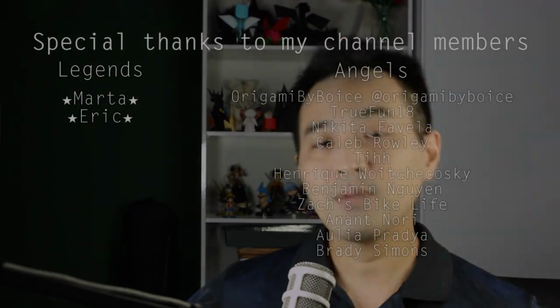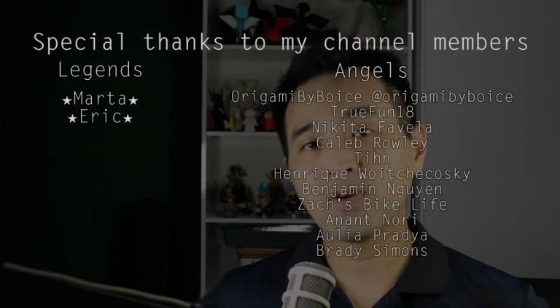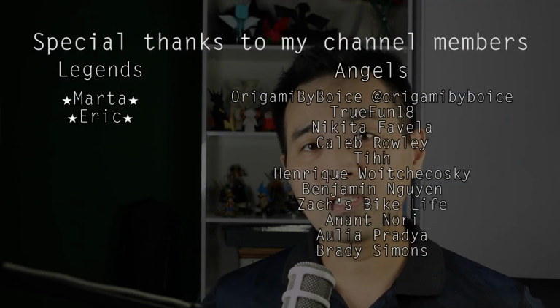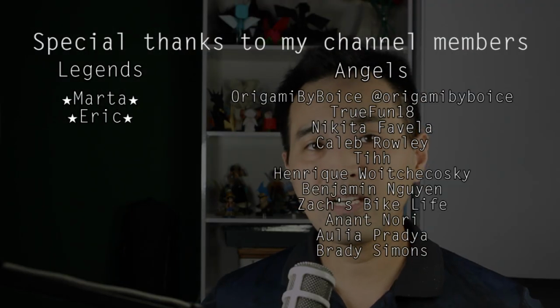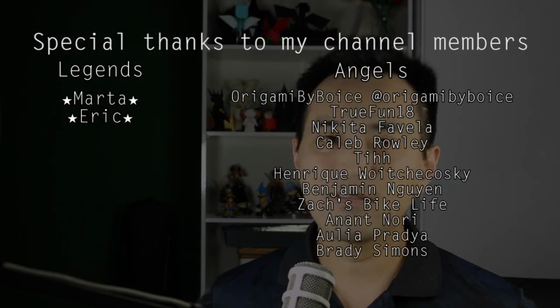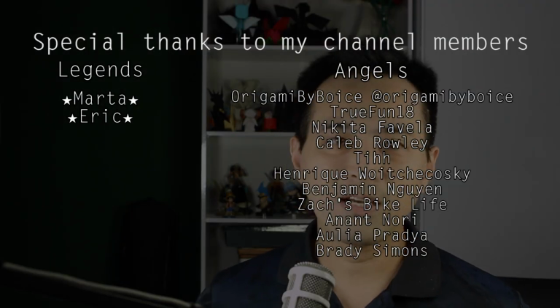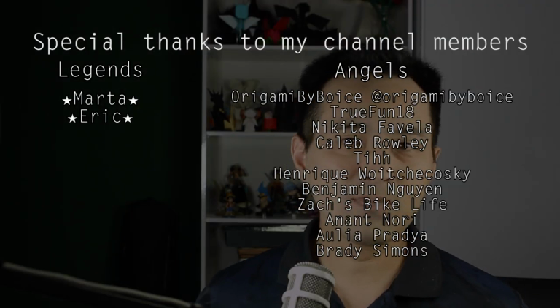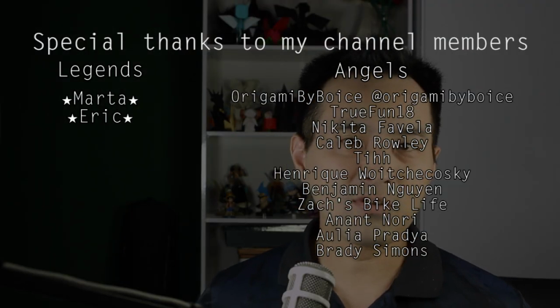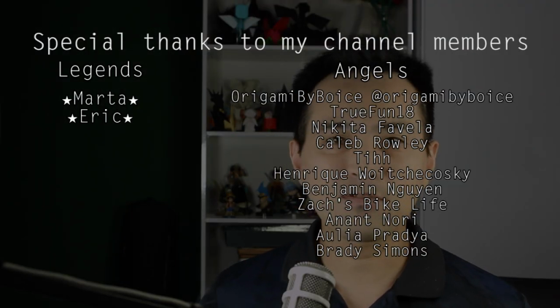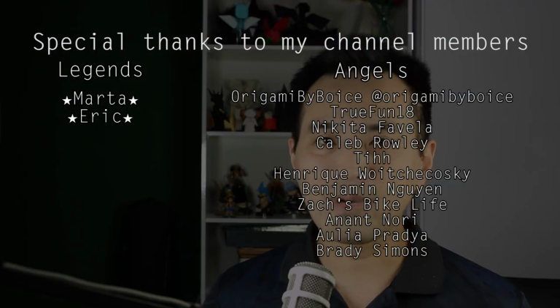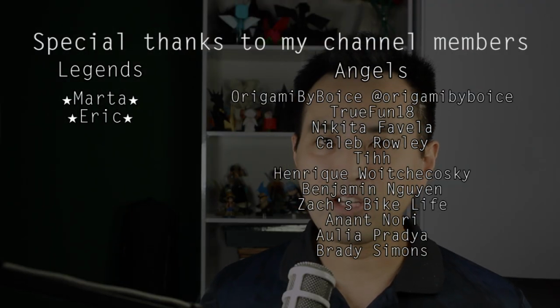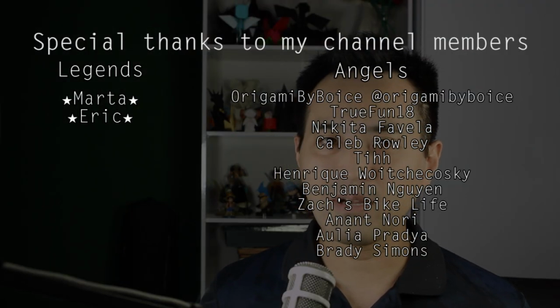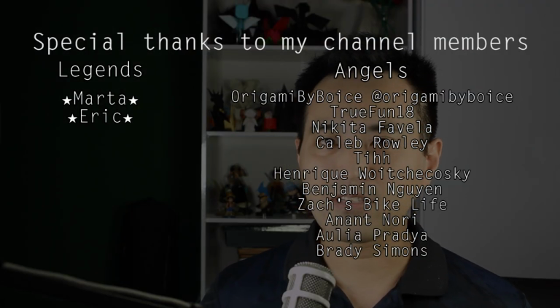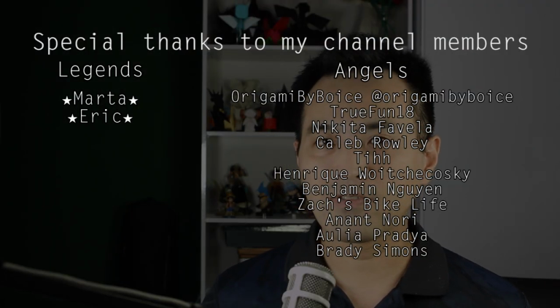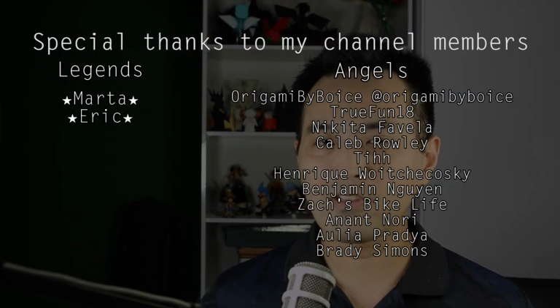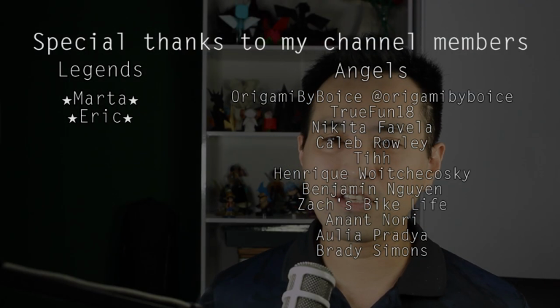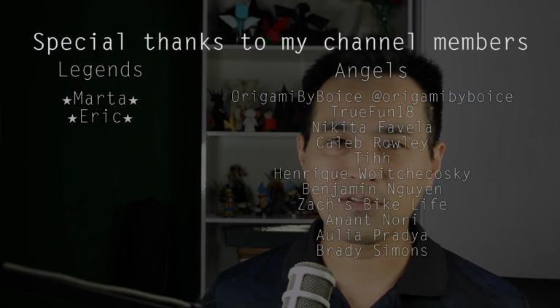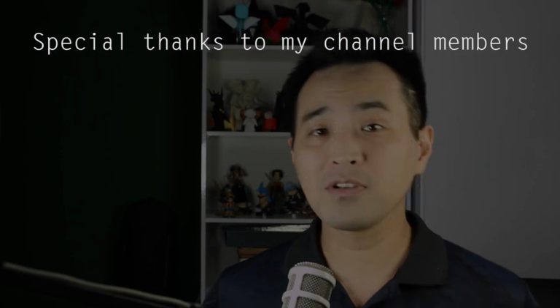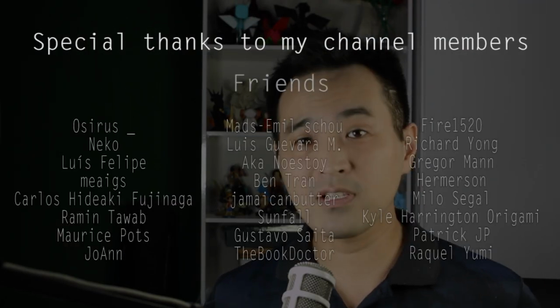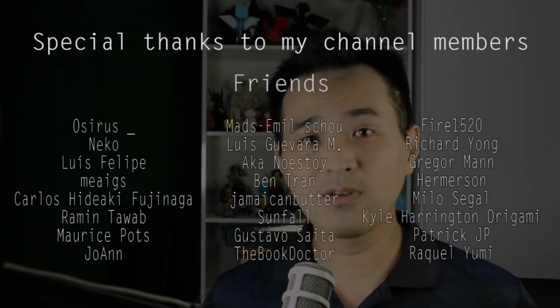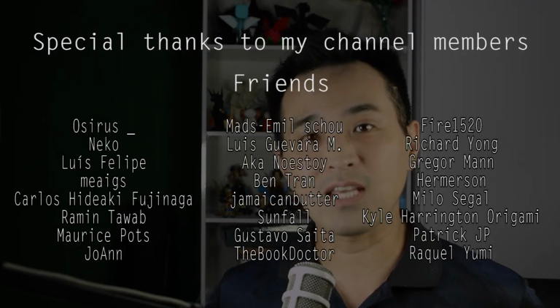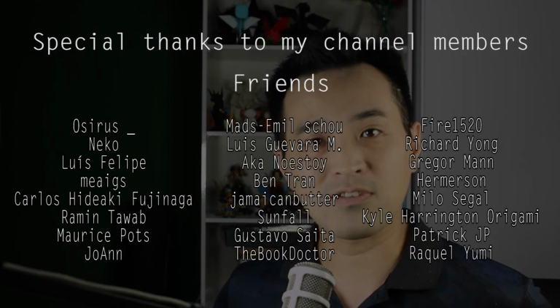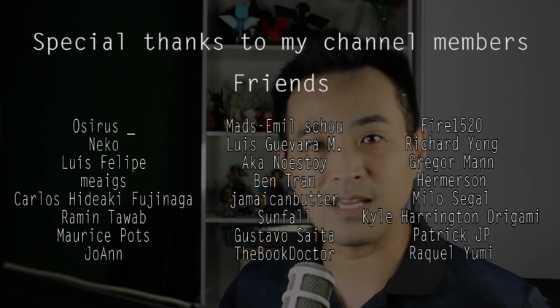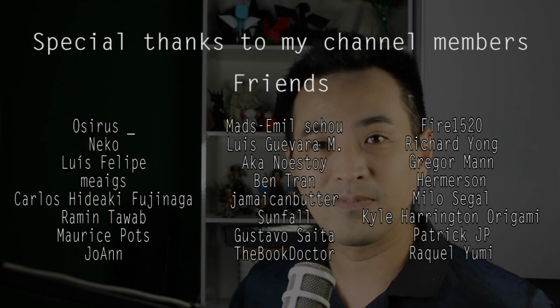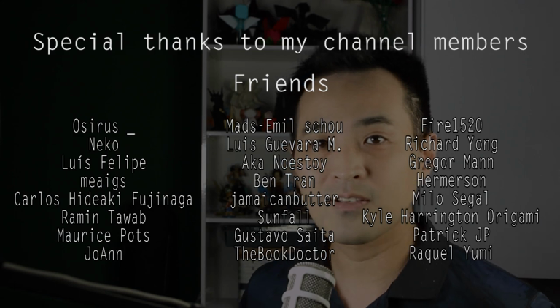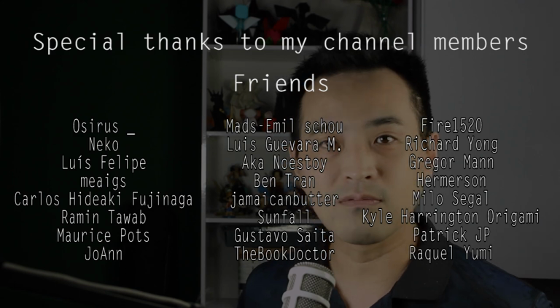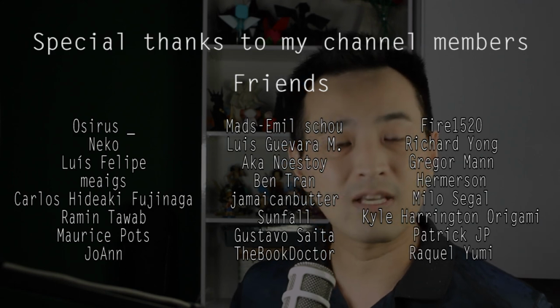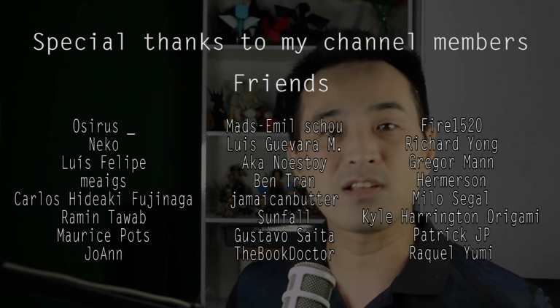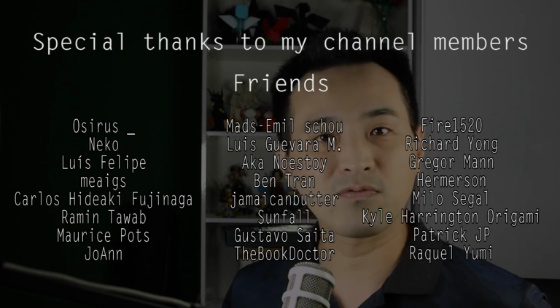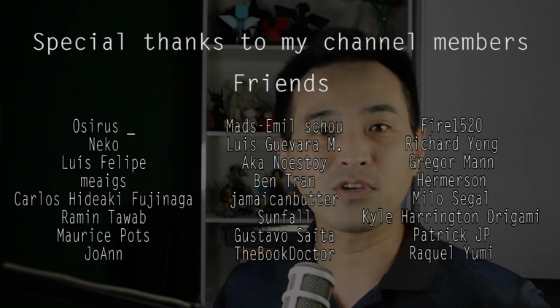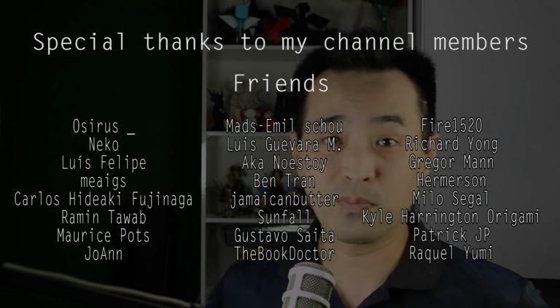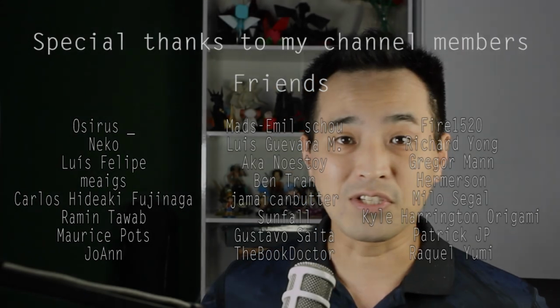And before we start, a special thanks to all my channel members, for this channel is only possible thanks to them. So, thanks a lot for your support.